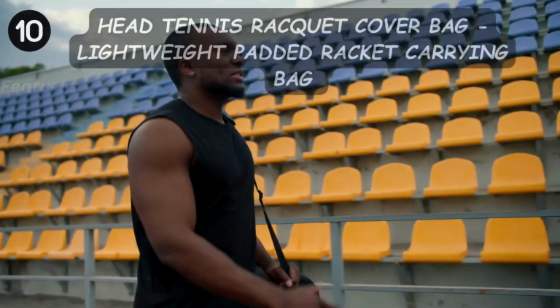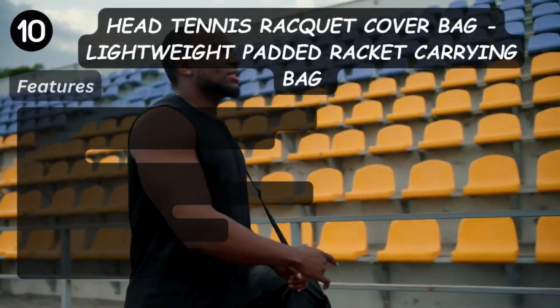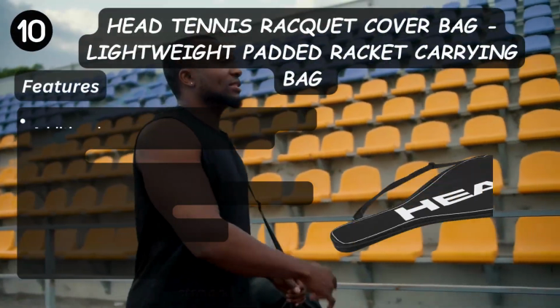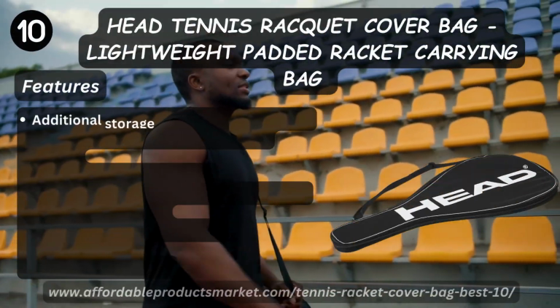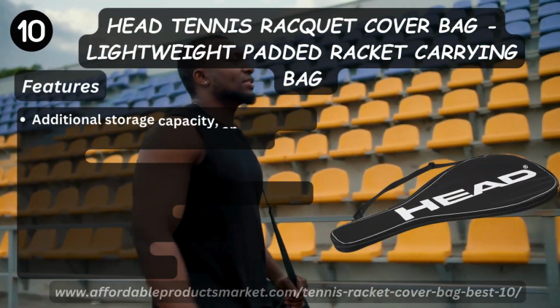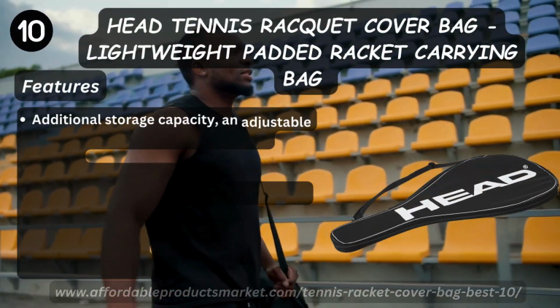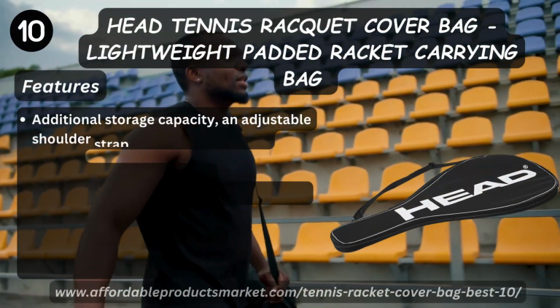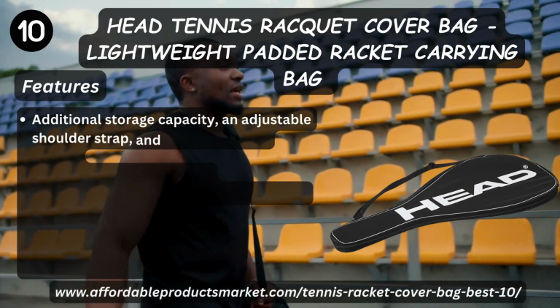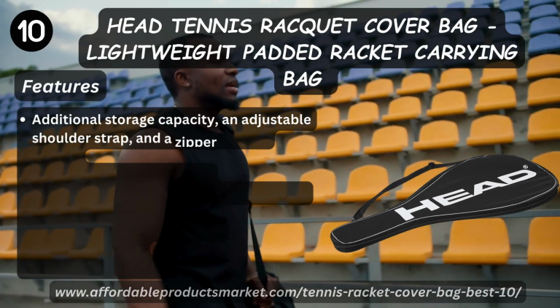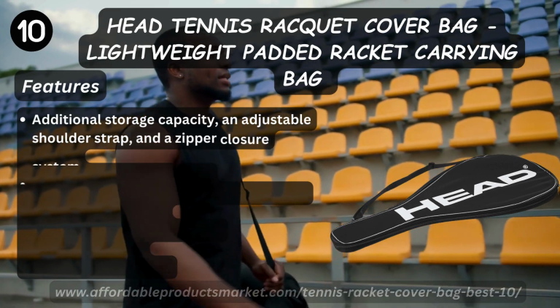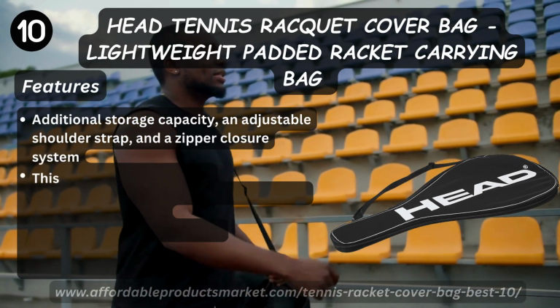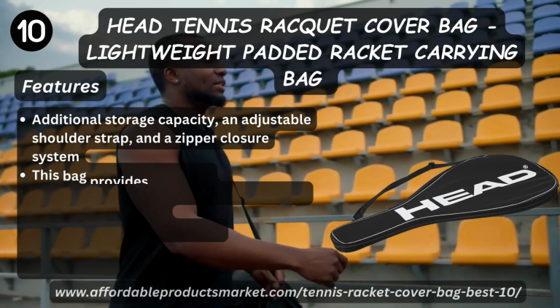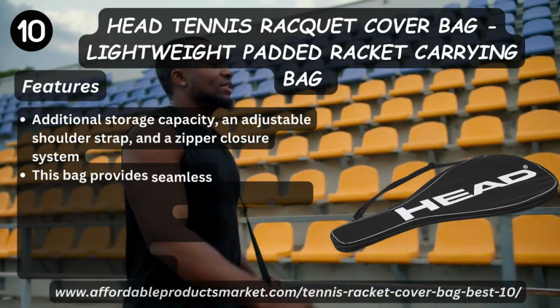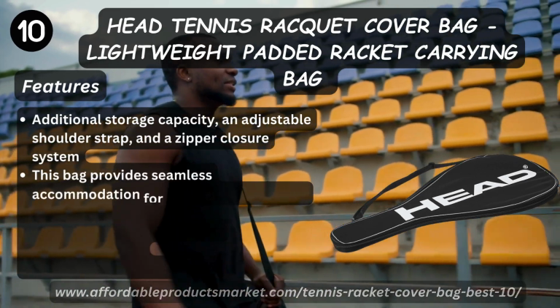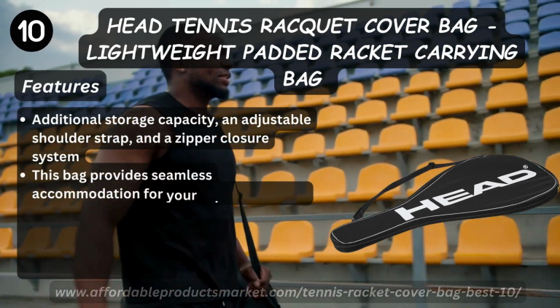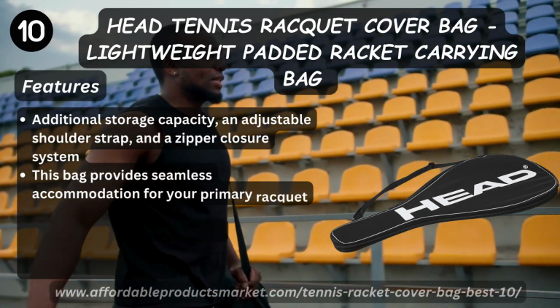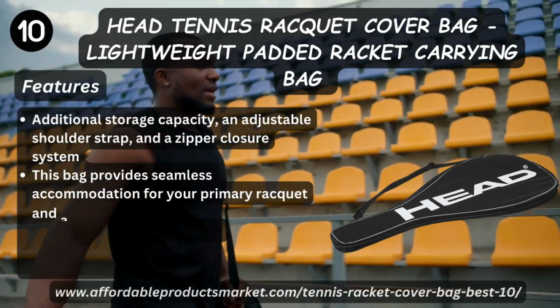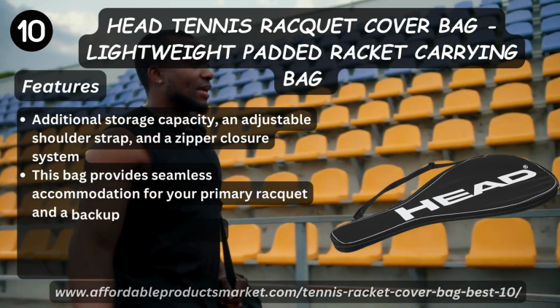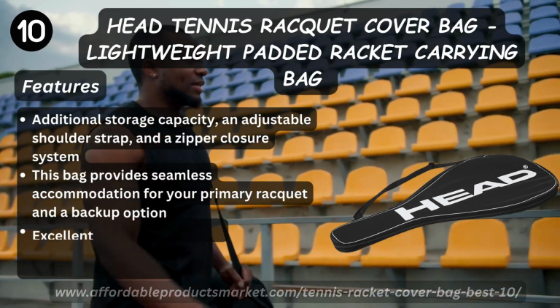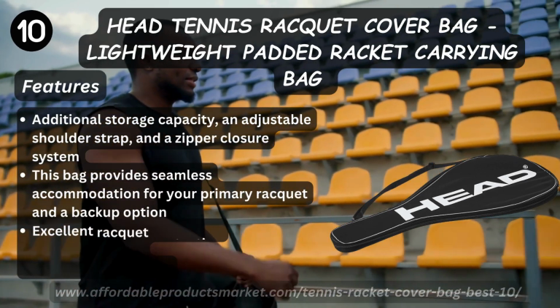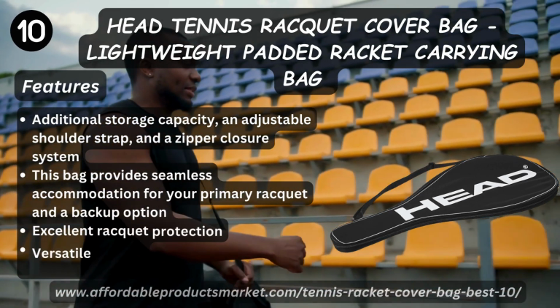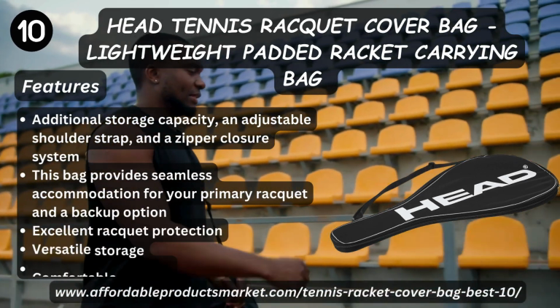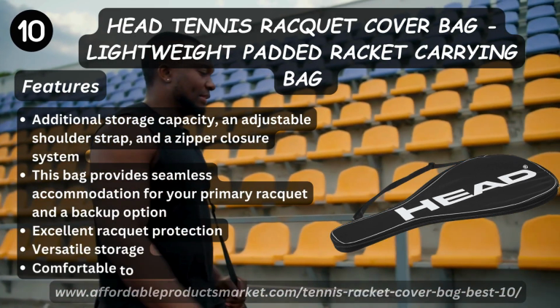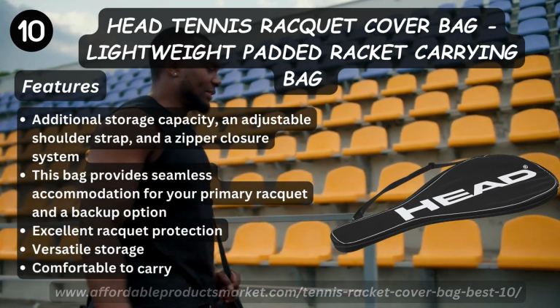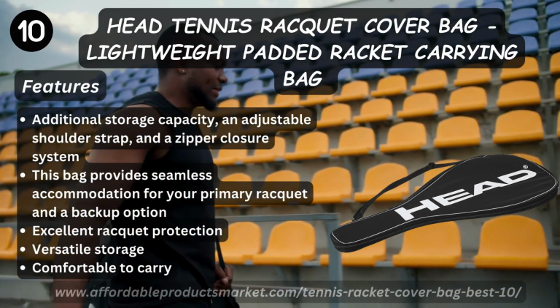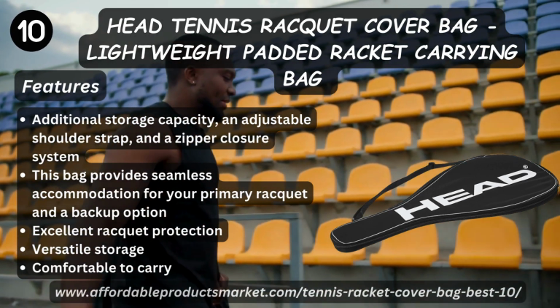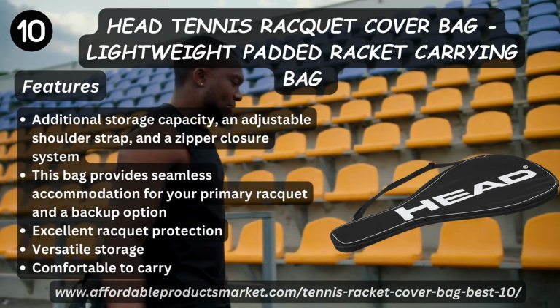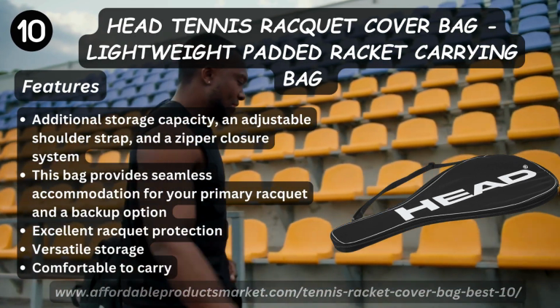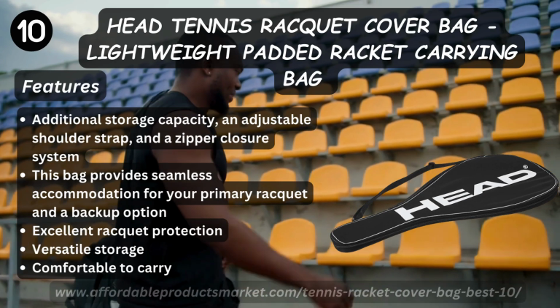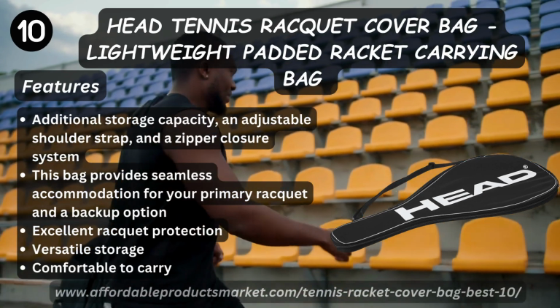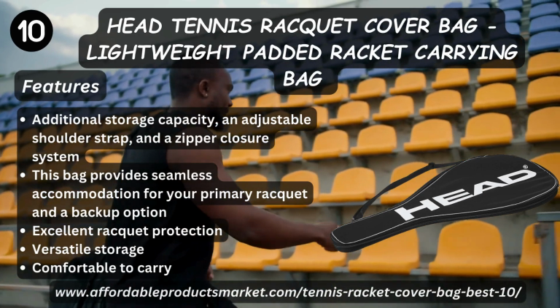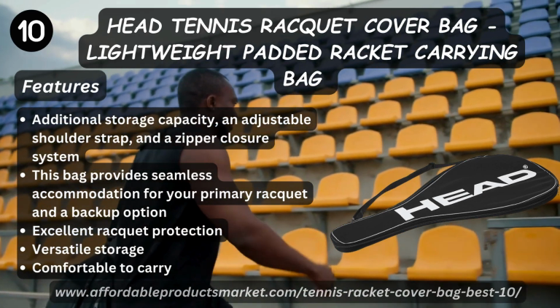Number ten: High Tennis Racket Cover Bag — a black lightweight padded racket carrying bag, suitable for outdoor activities like adventures, hiking, camping, and other sports and game activities like tennis.